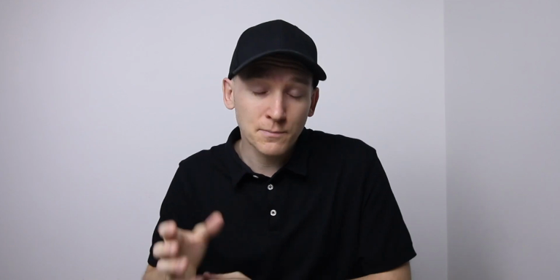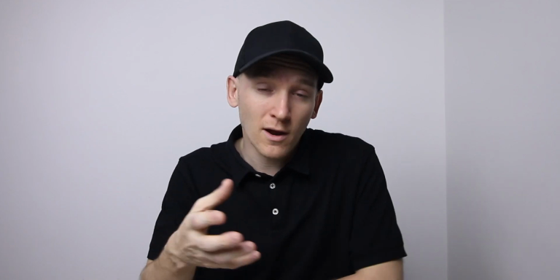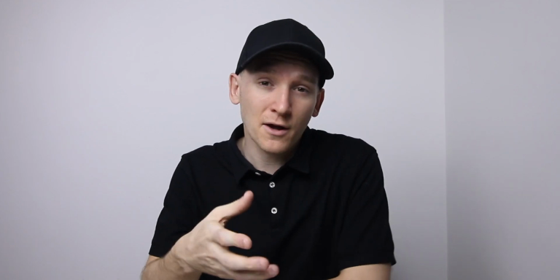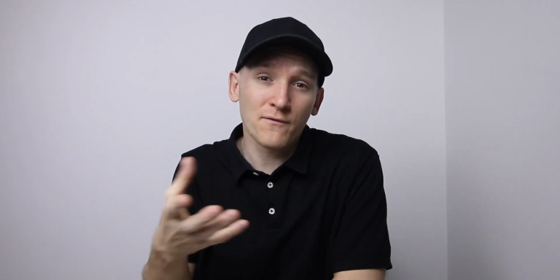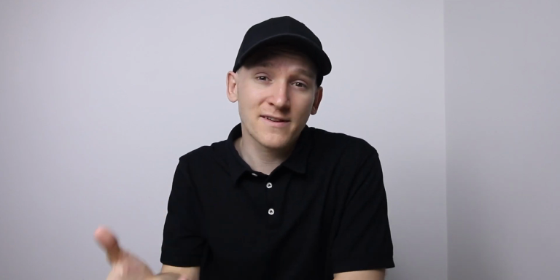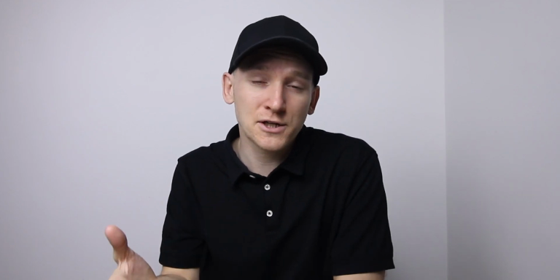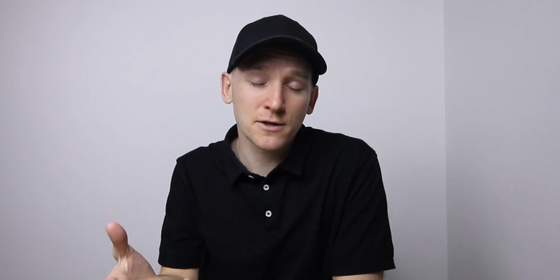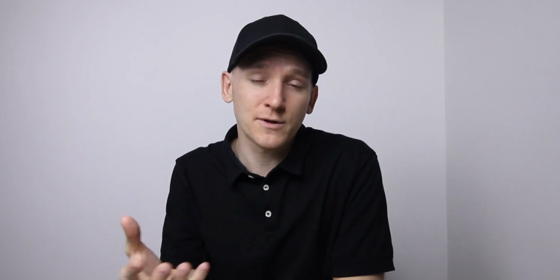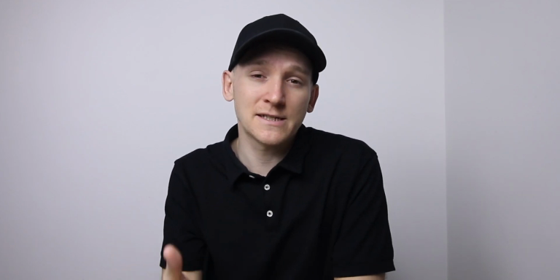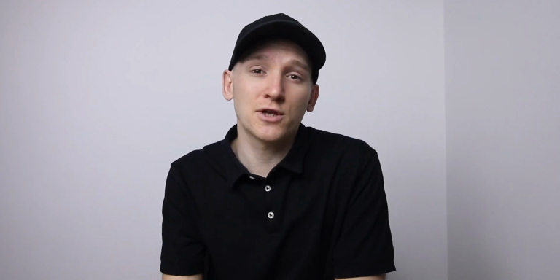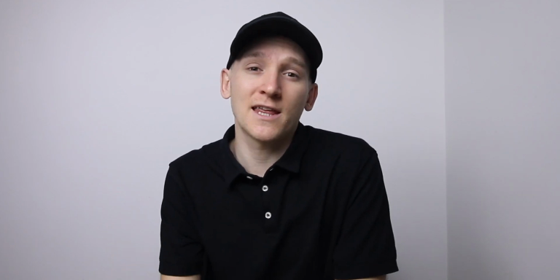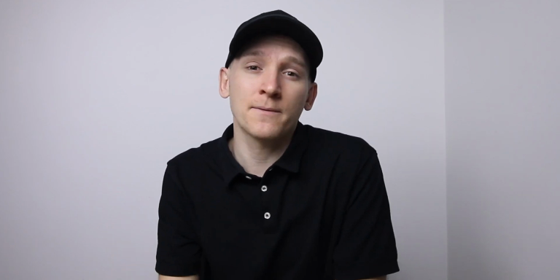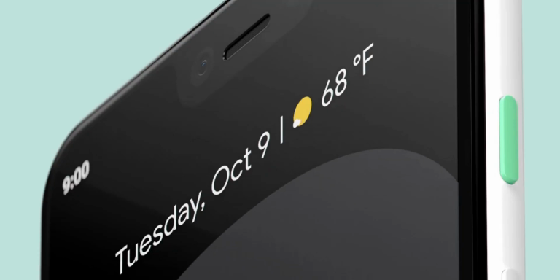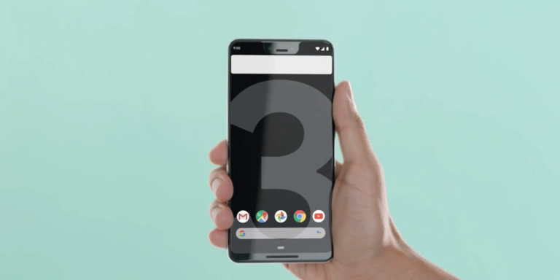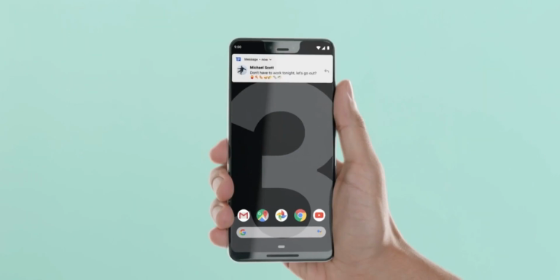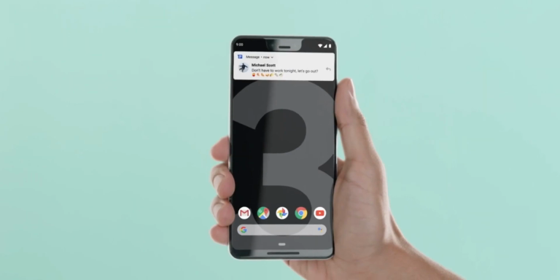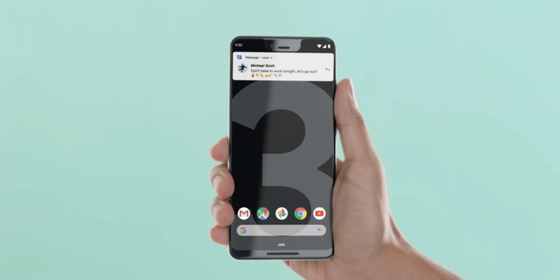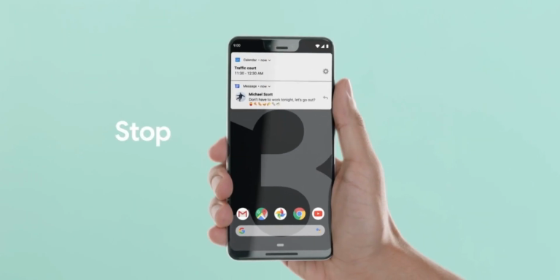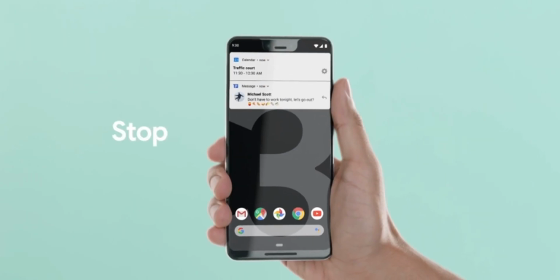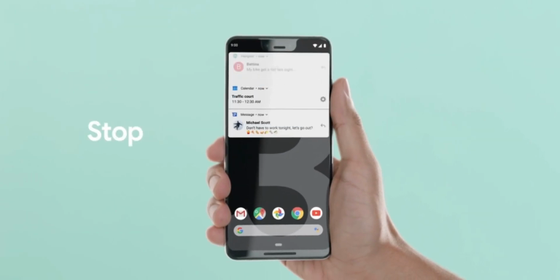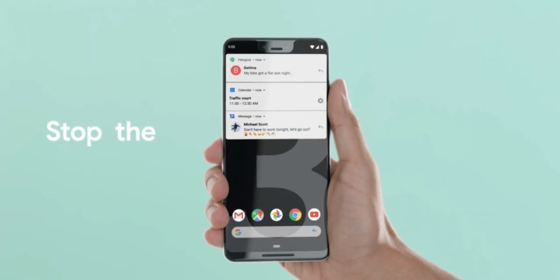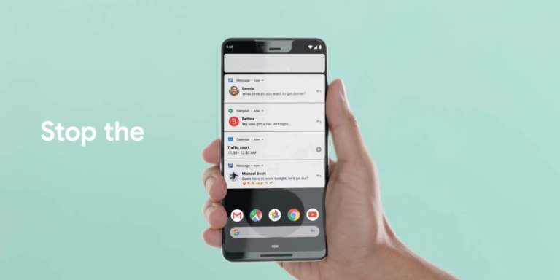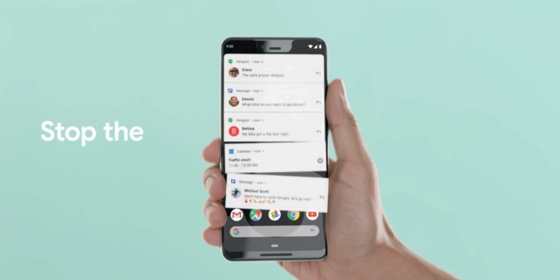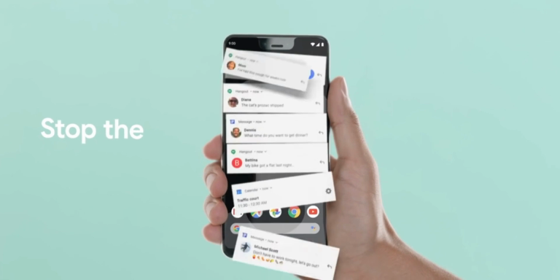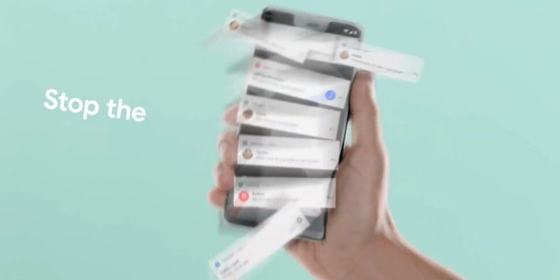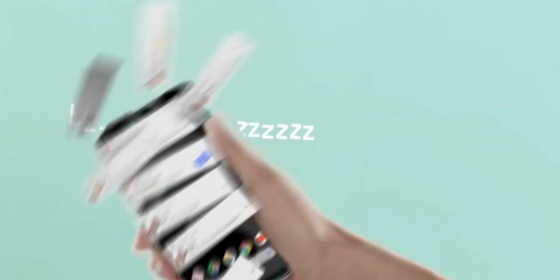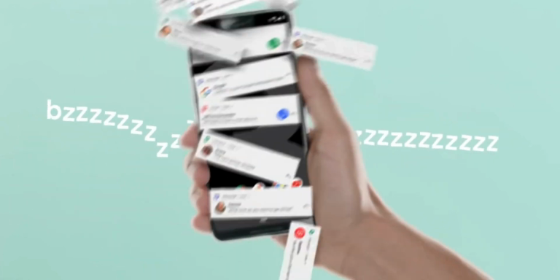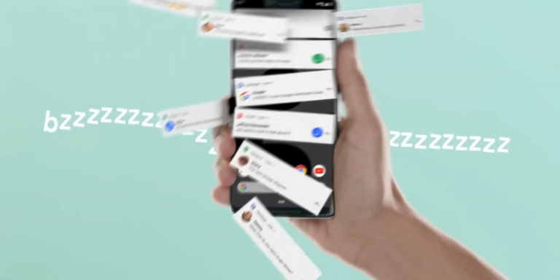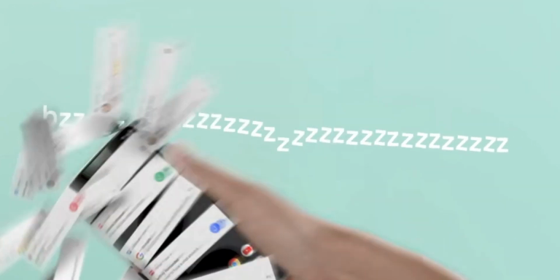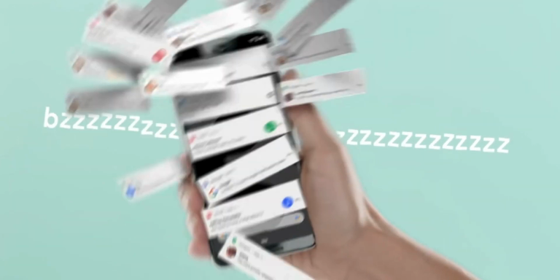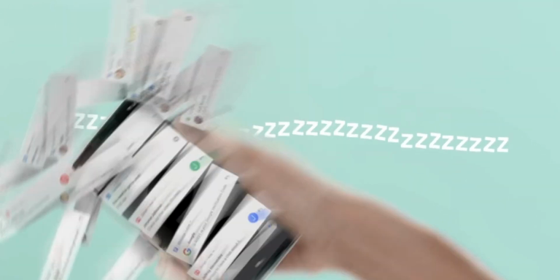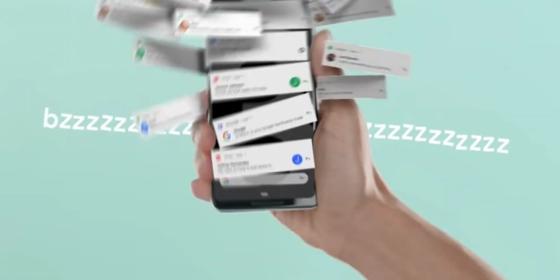We also found out that you can have conversations with the Assistant without calling it each time — much more like a natural conversation, which is a good thing — and Google Assistant will now work with more apps than before.